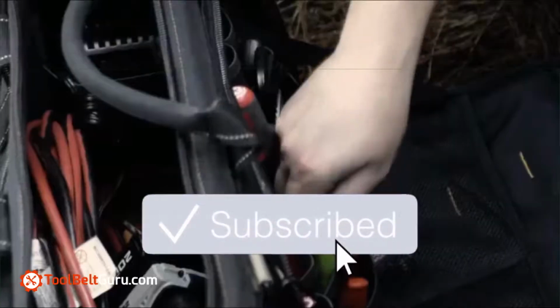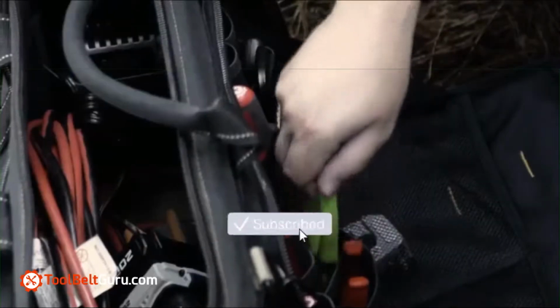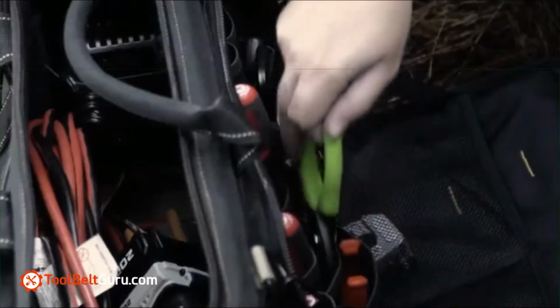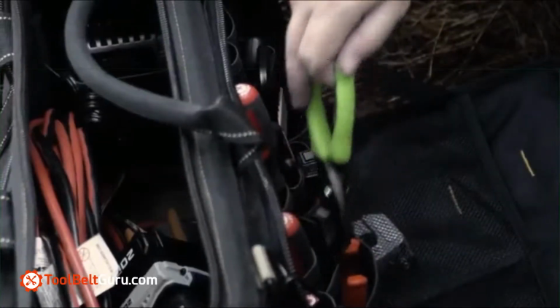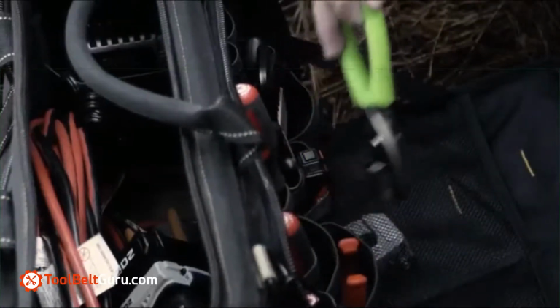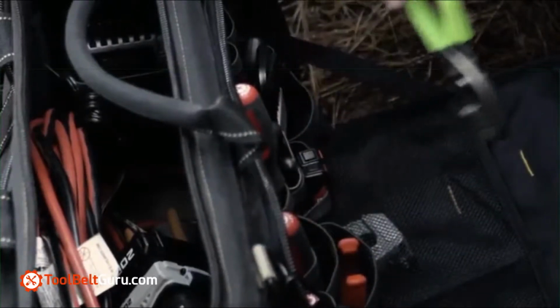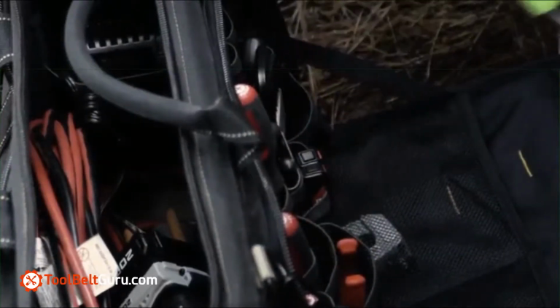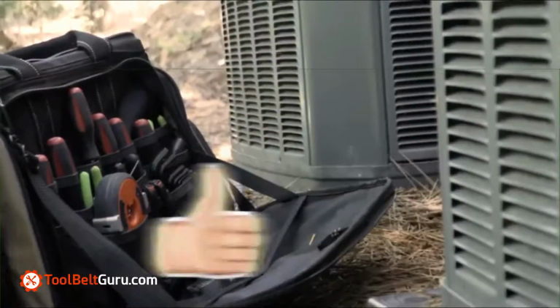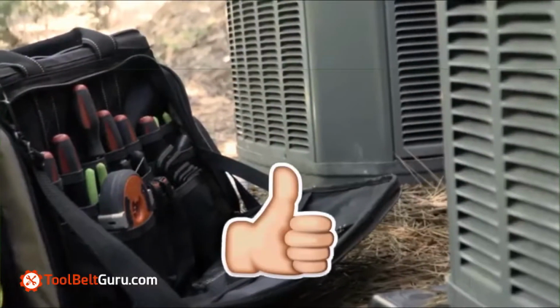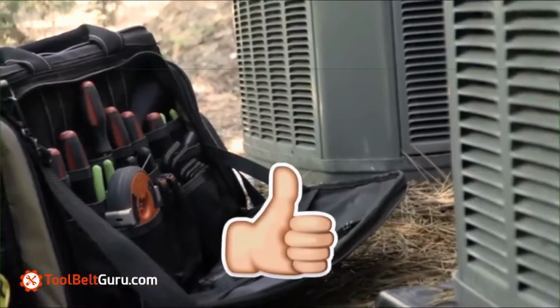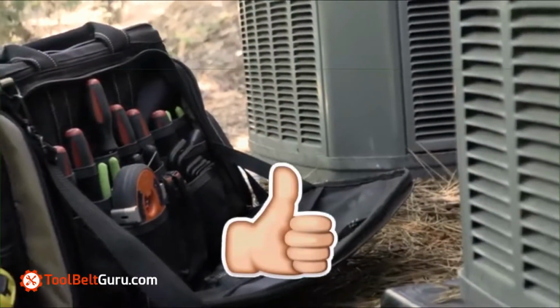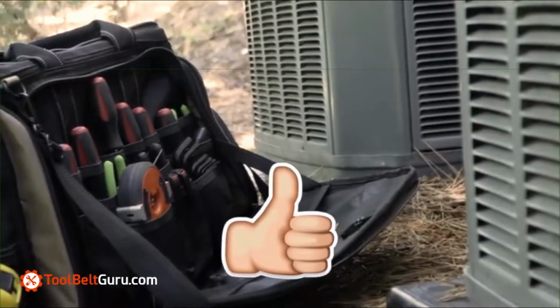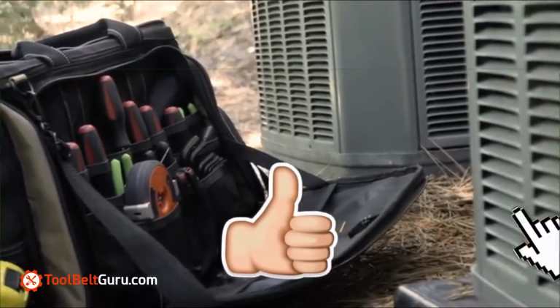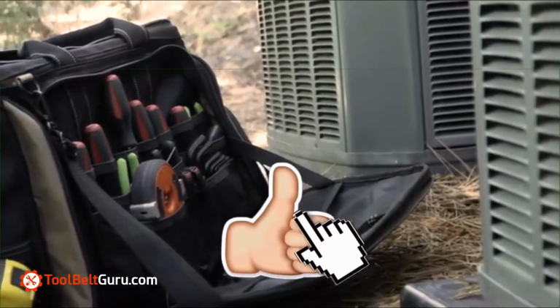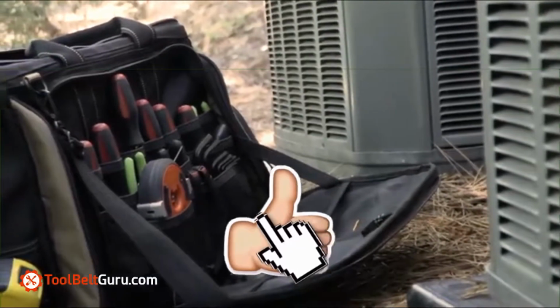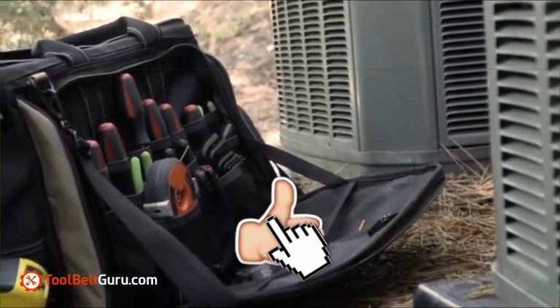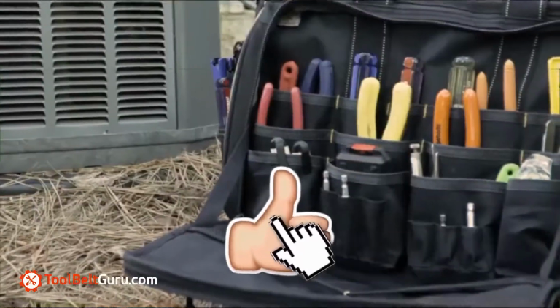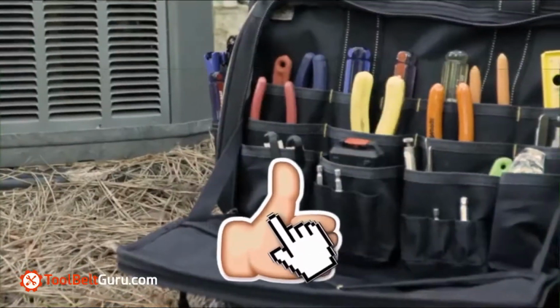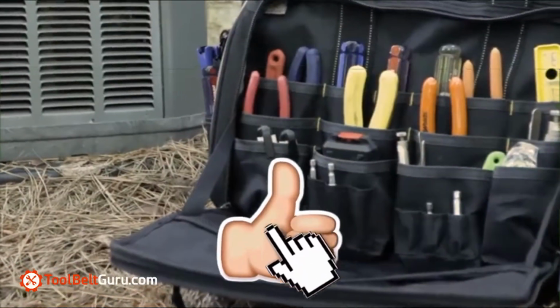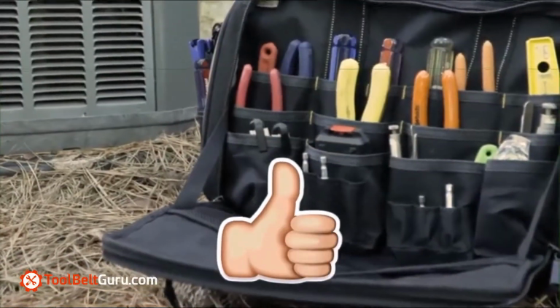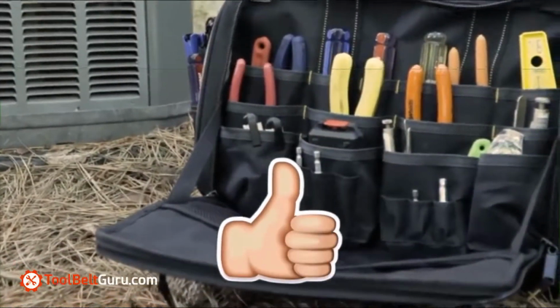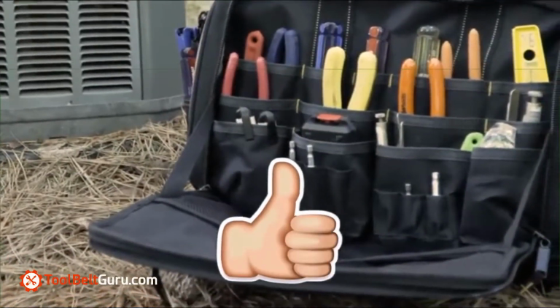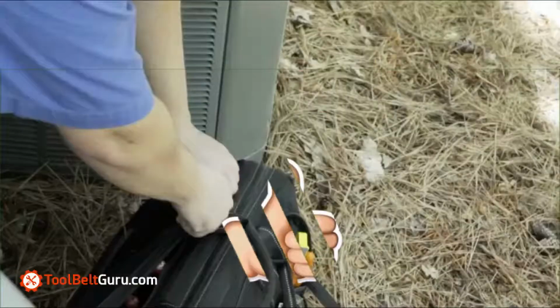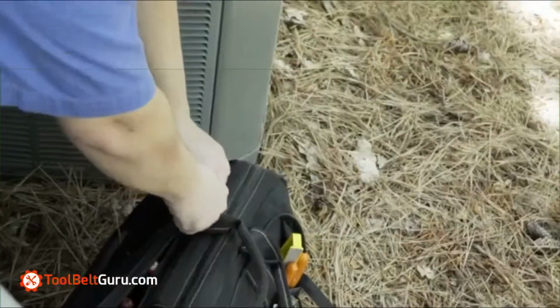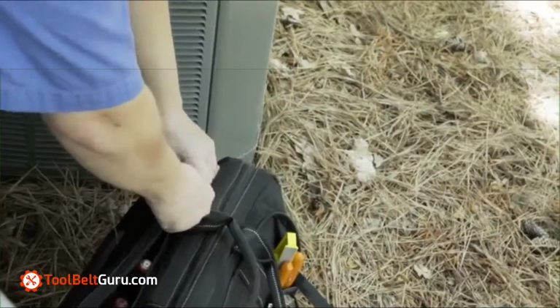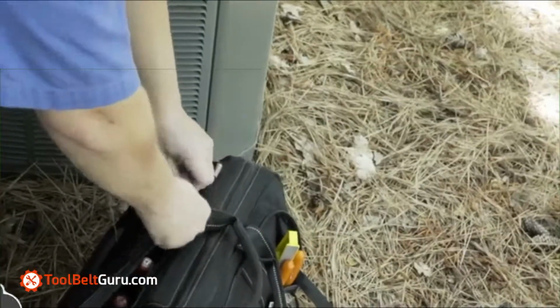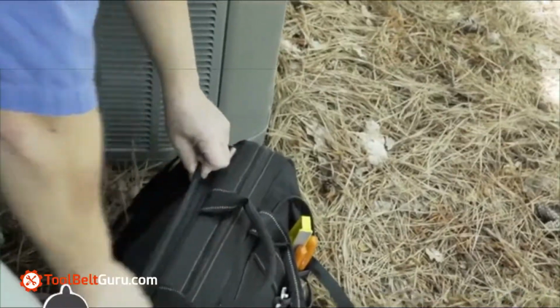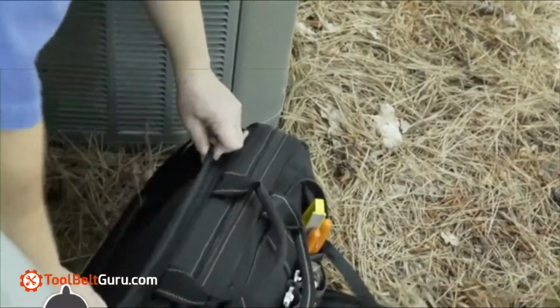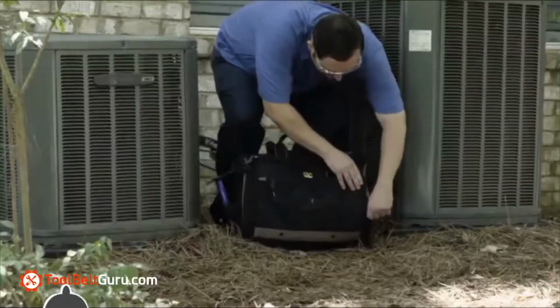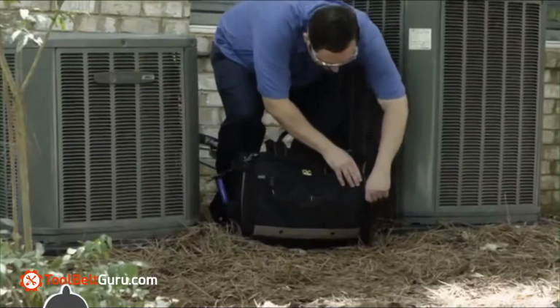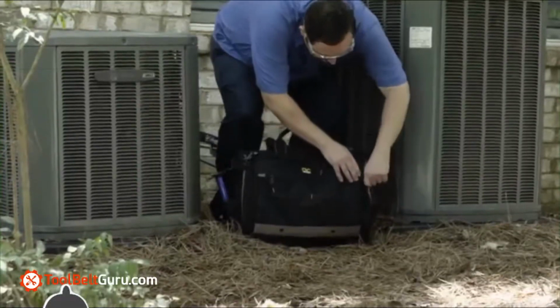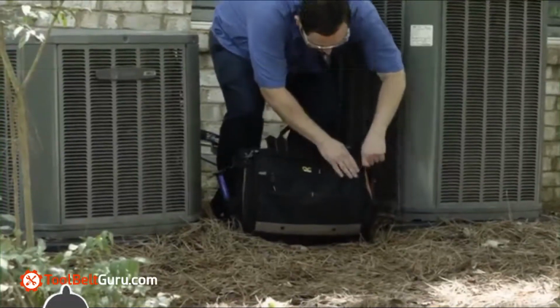The side compartments are equipped with vertical pockets so it's easy to see your hand tools, and they zip closed to prevent tools from falling out.